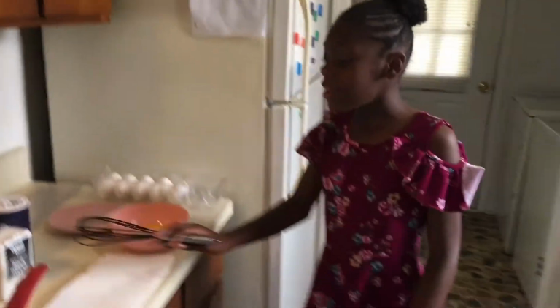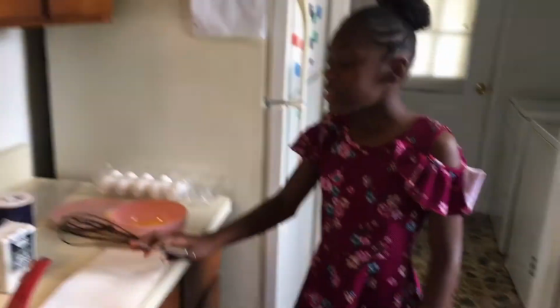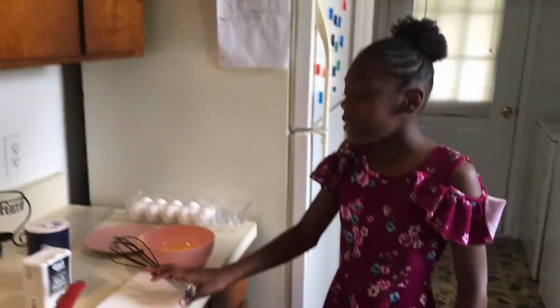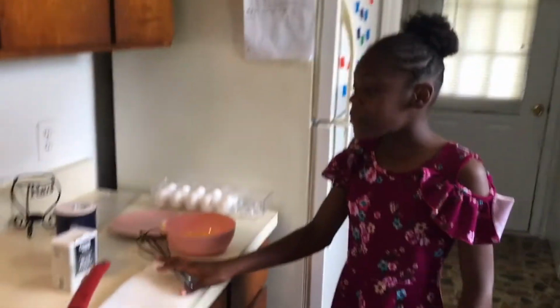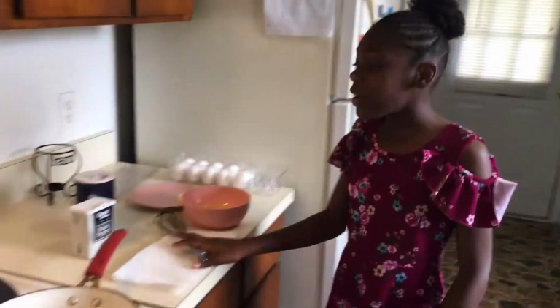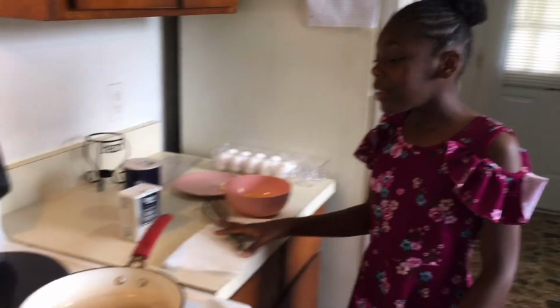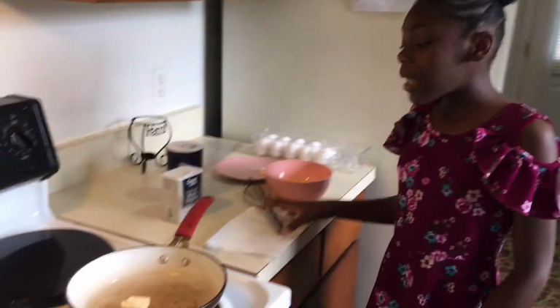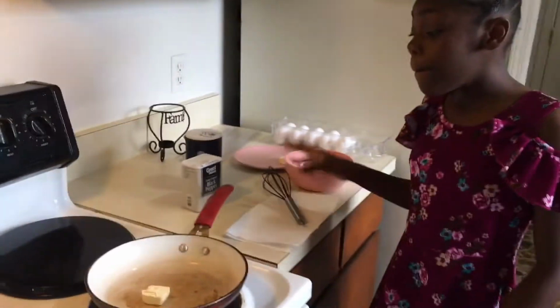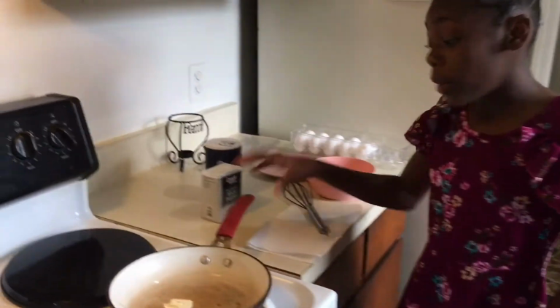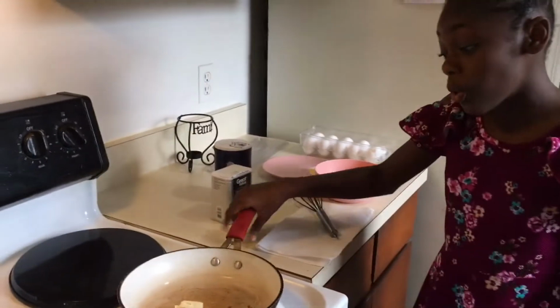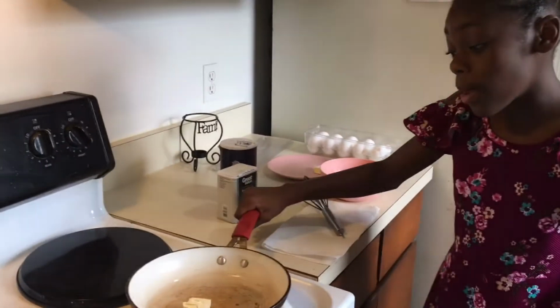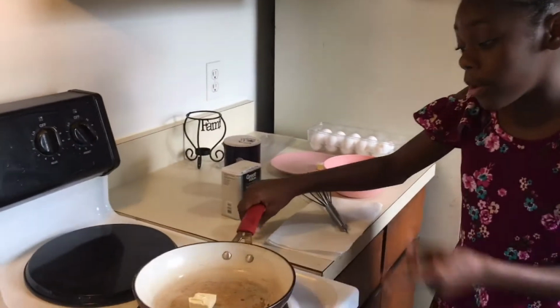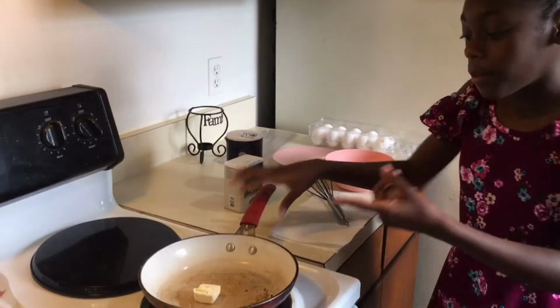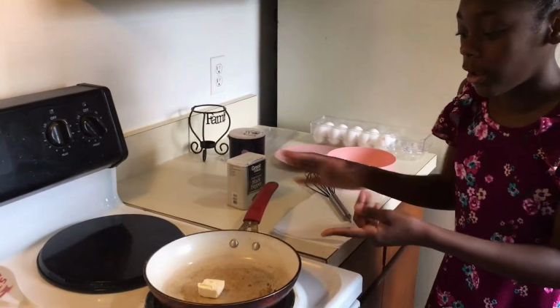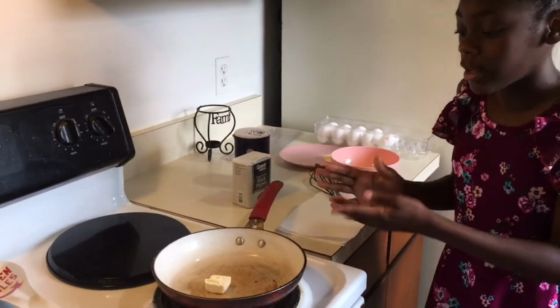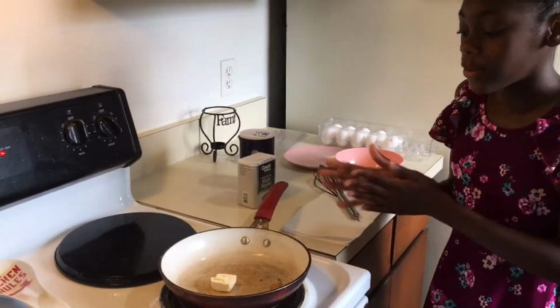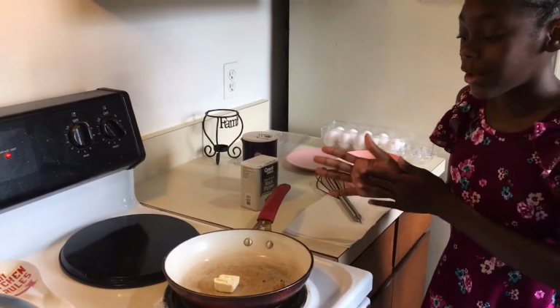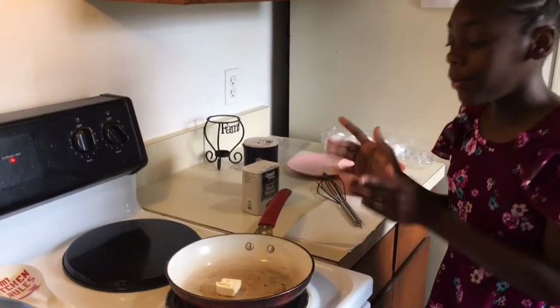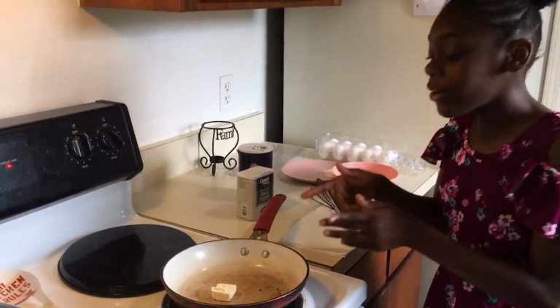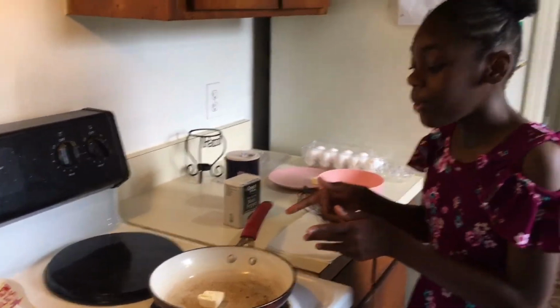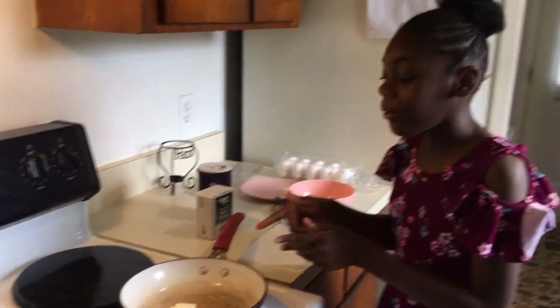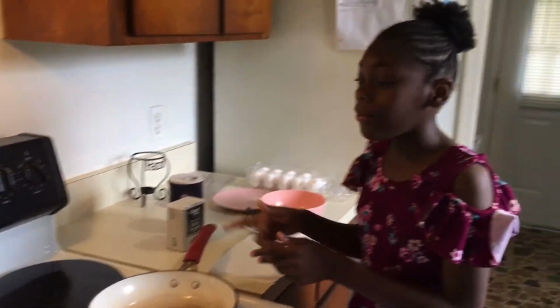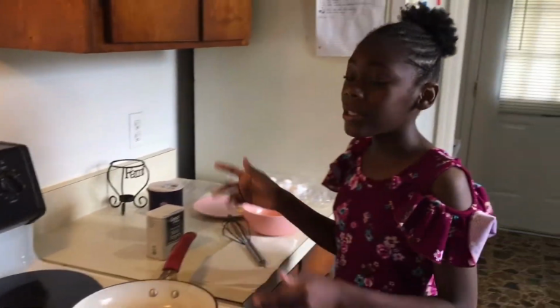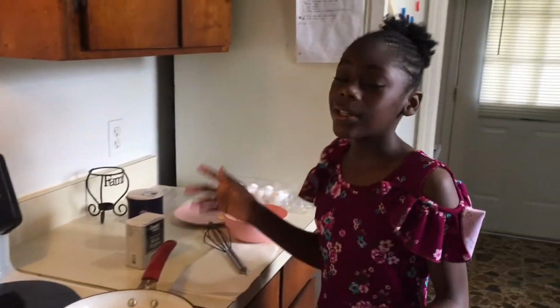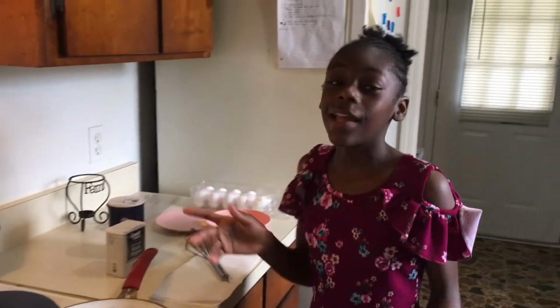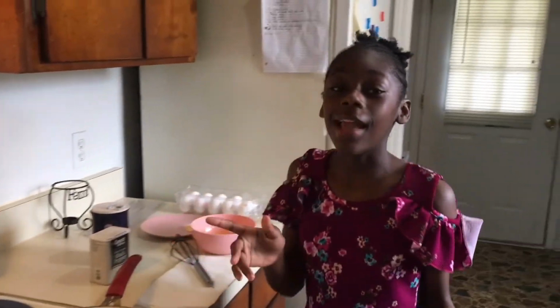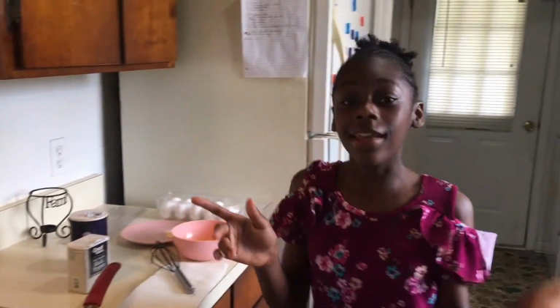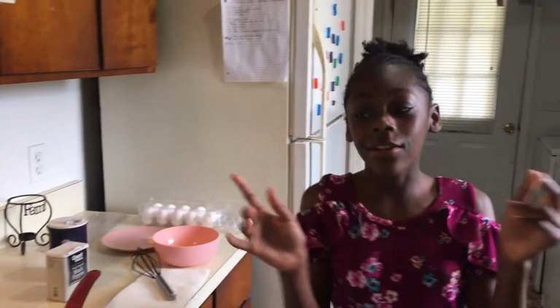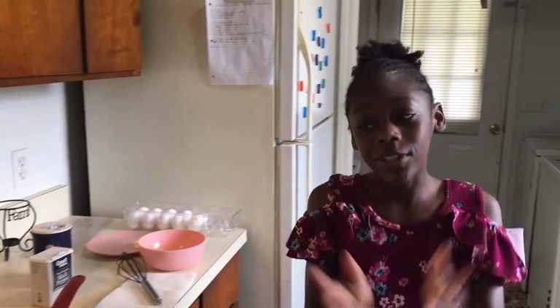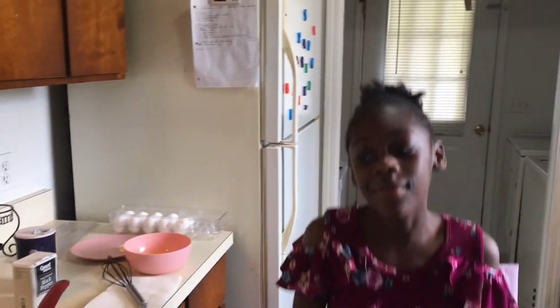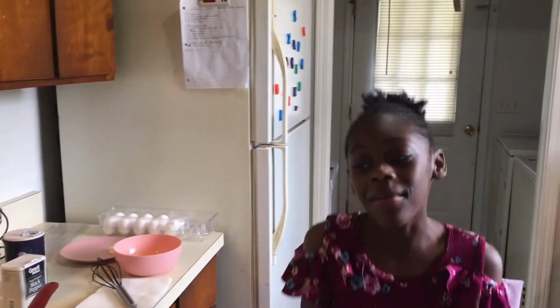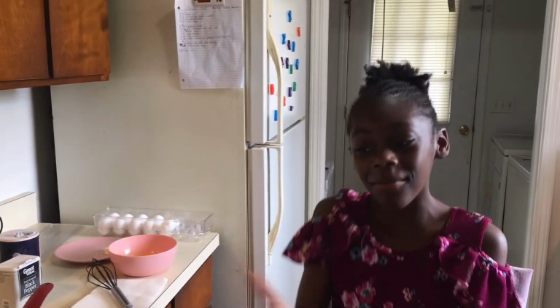So guys, we're going to let that butter melt in the pot. So while the butter melts, we're just going to hand it over to my mommy.